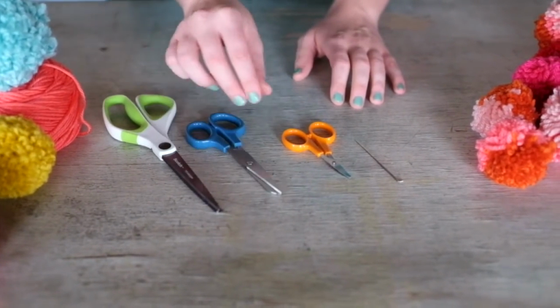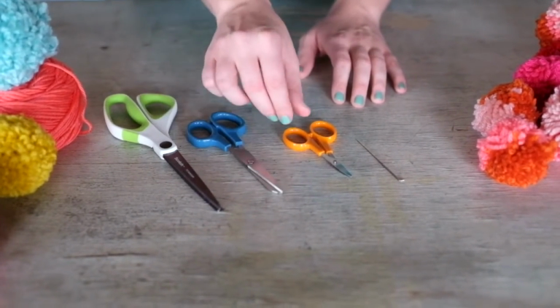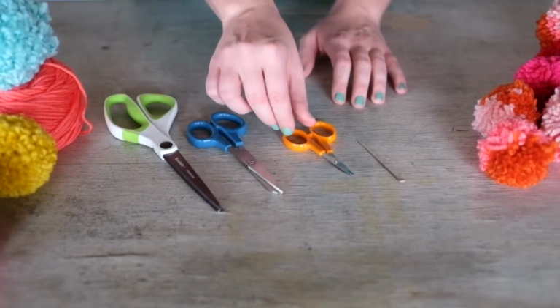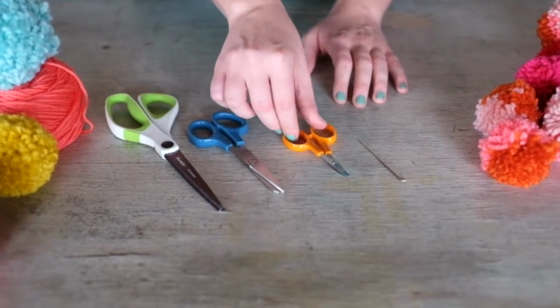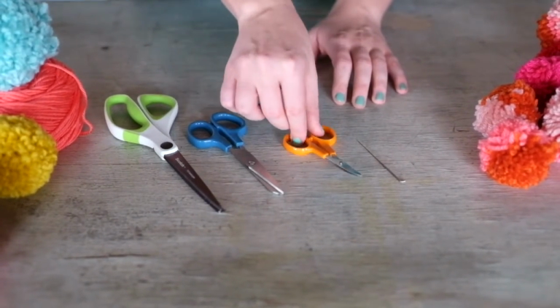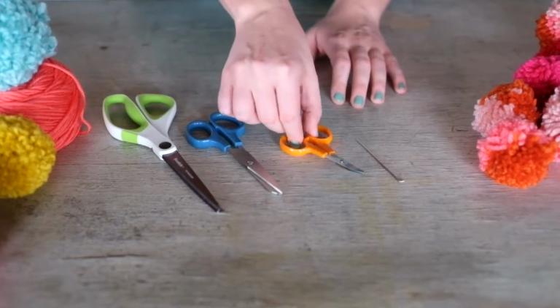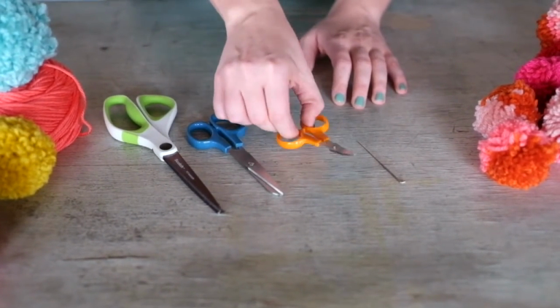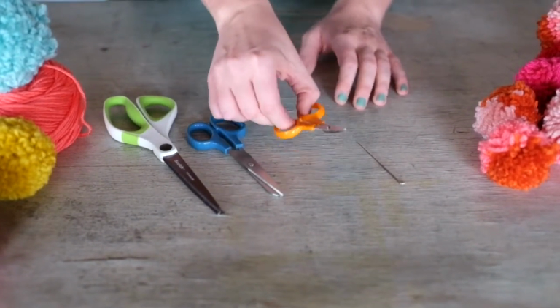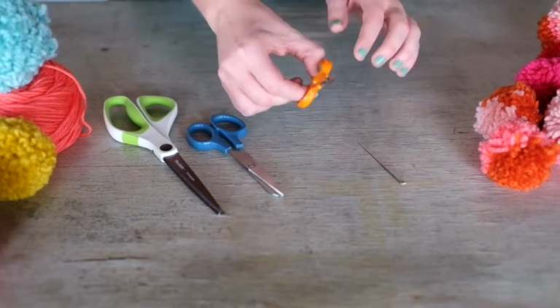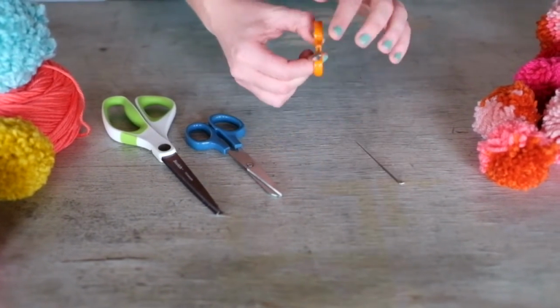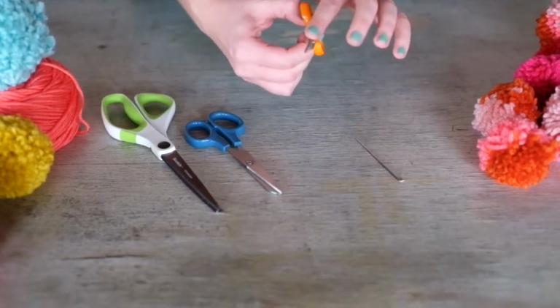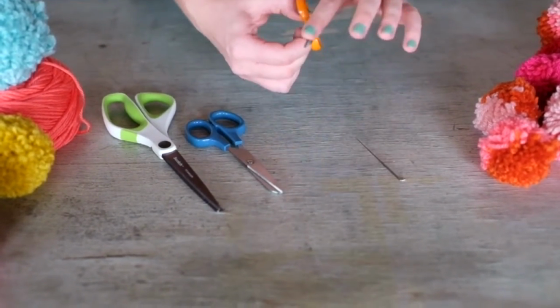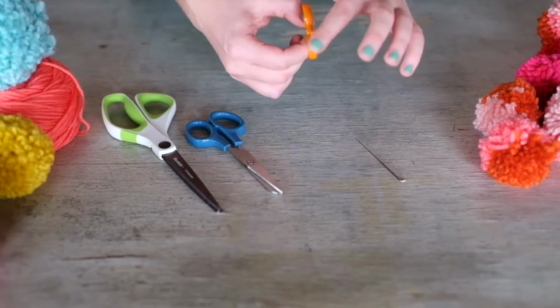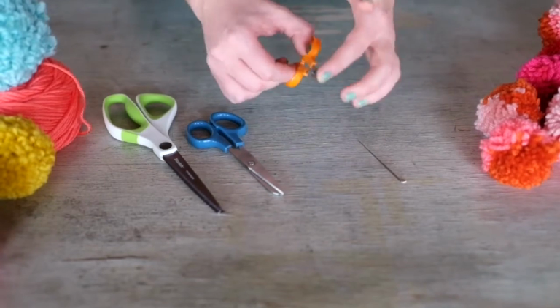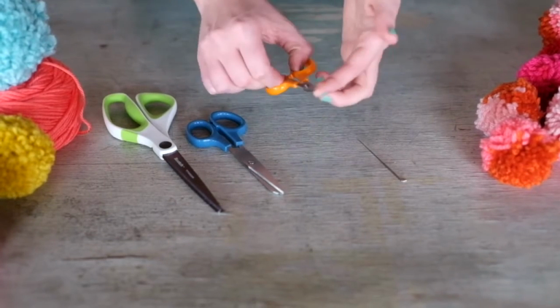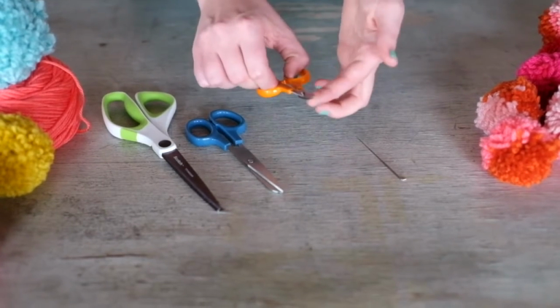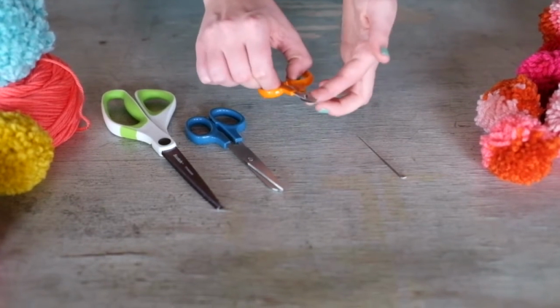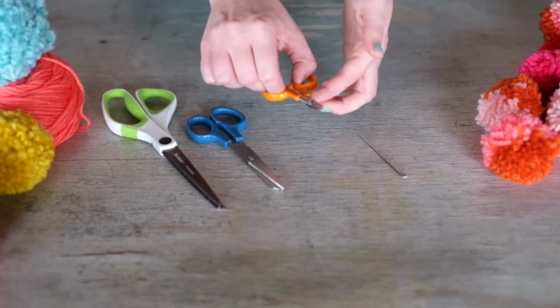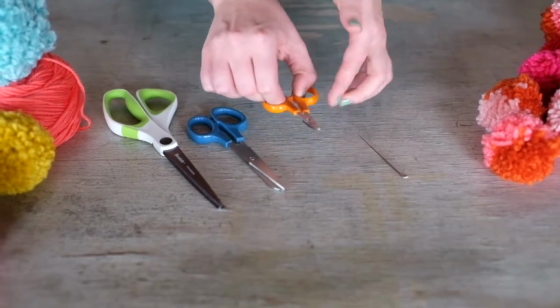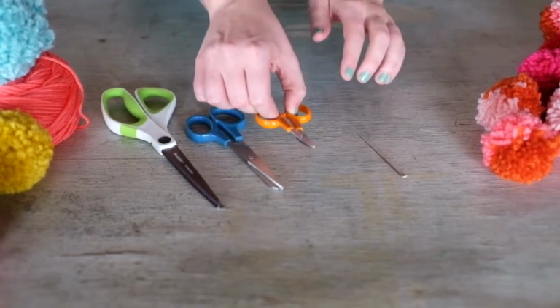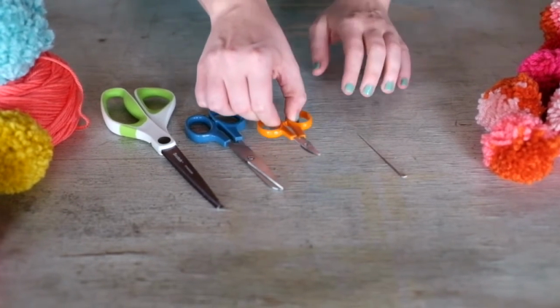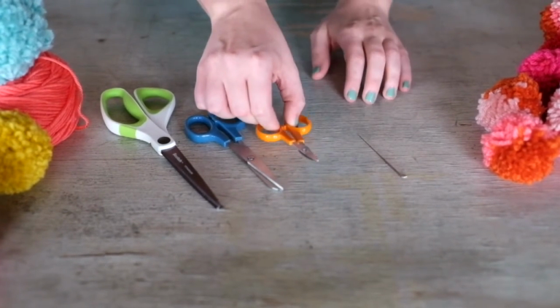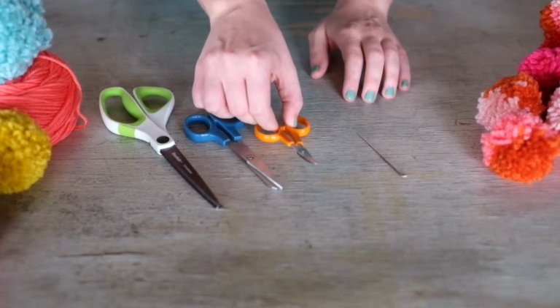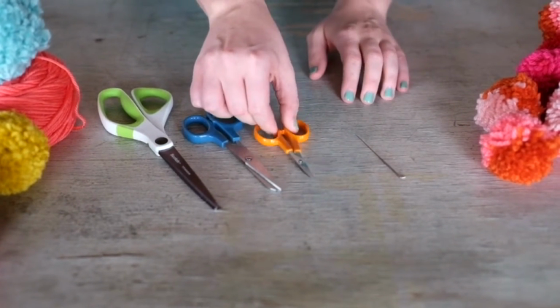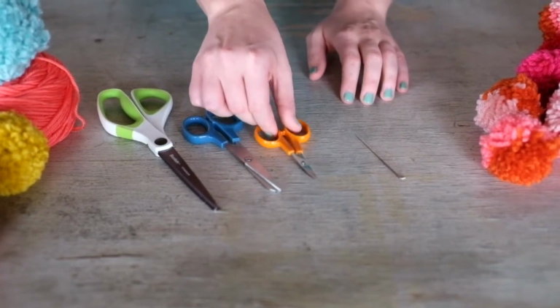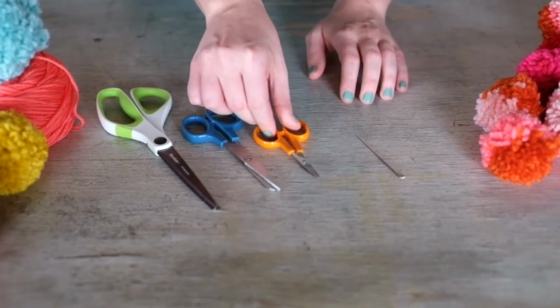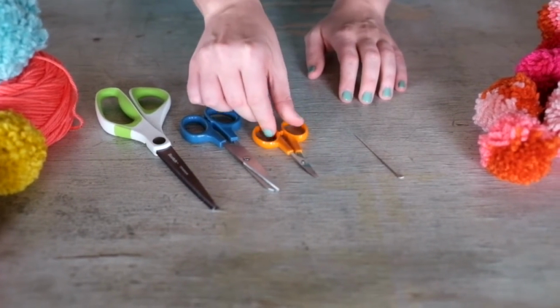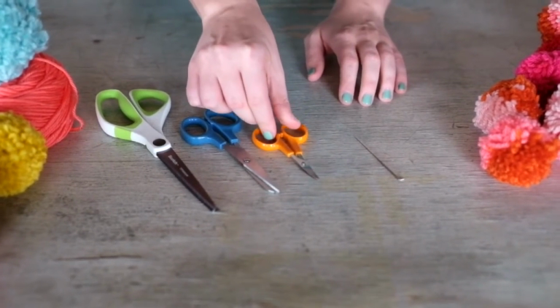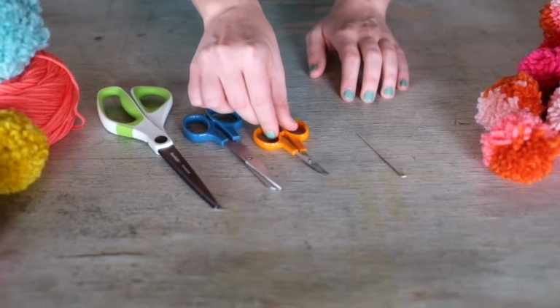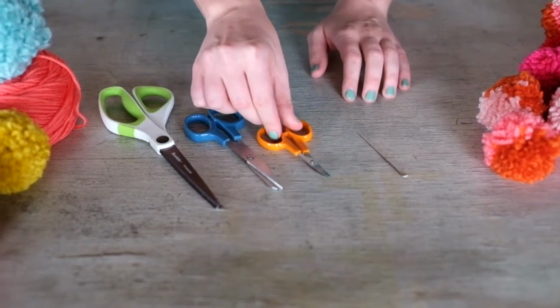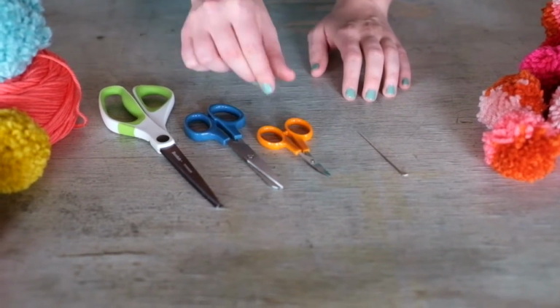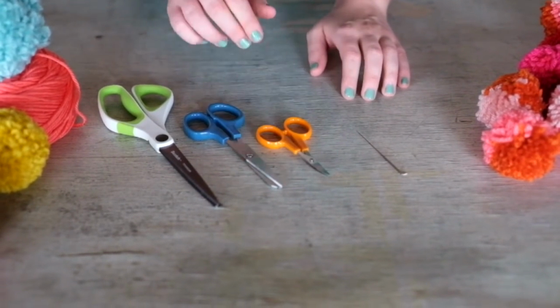And last, curved scissors are always a really good idea as they give you a more accurate cut.